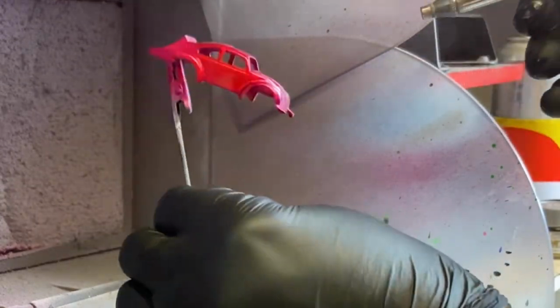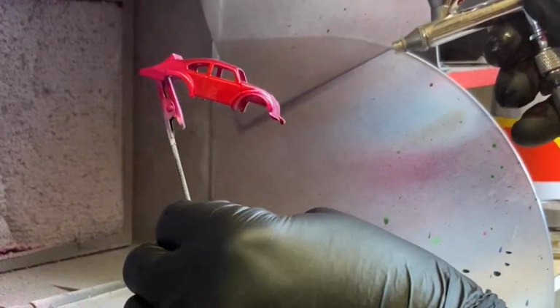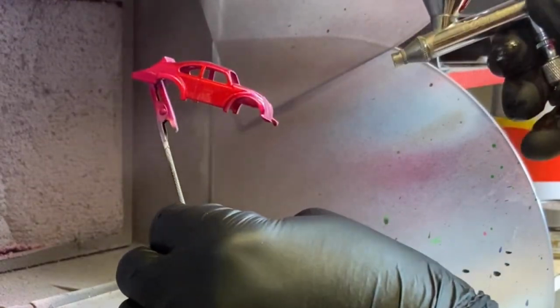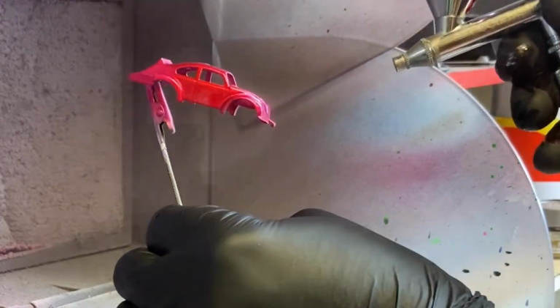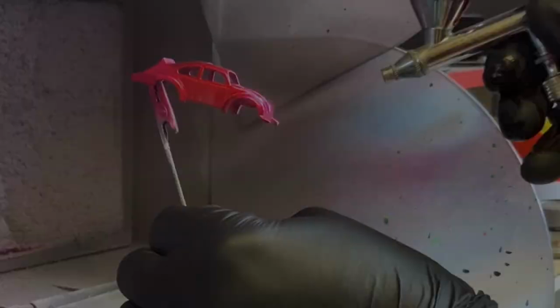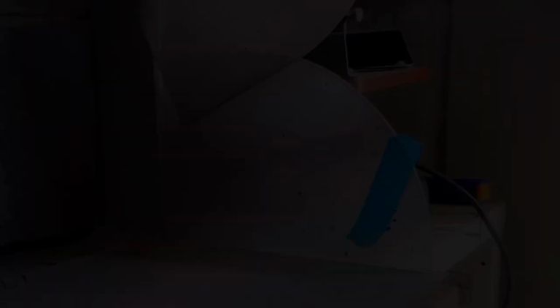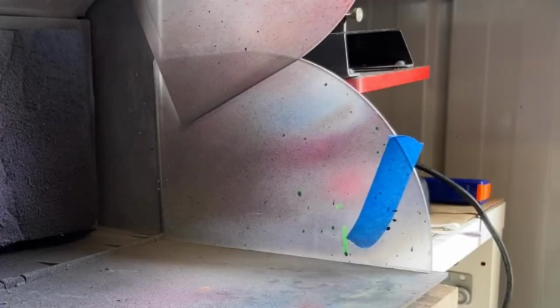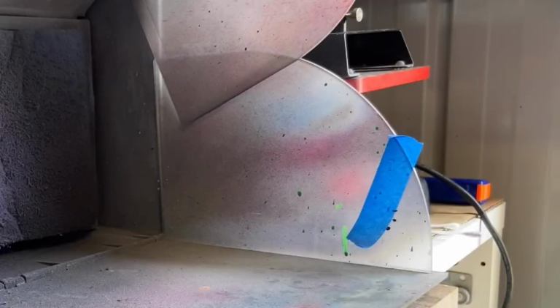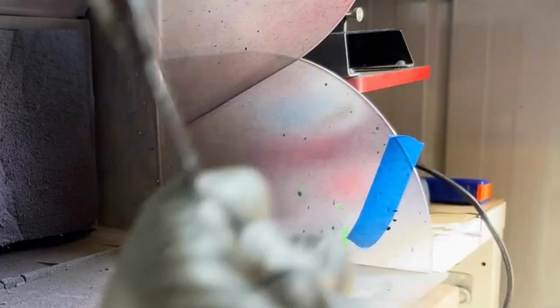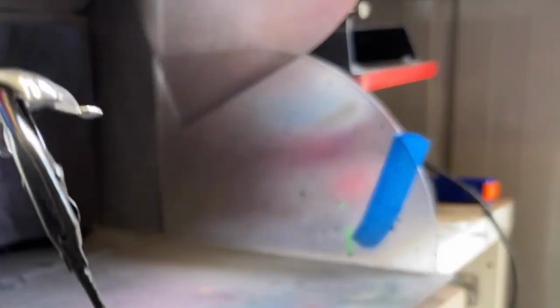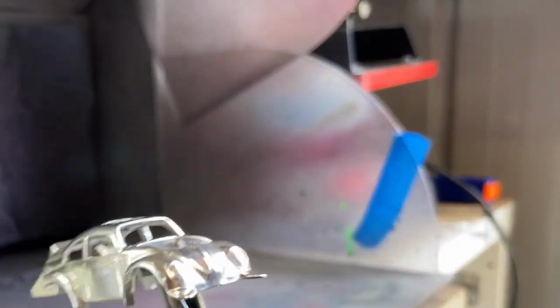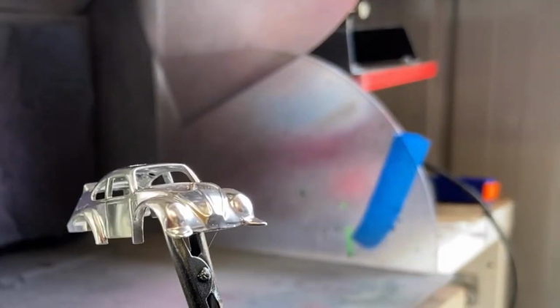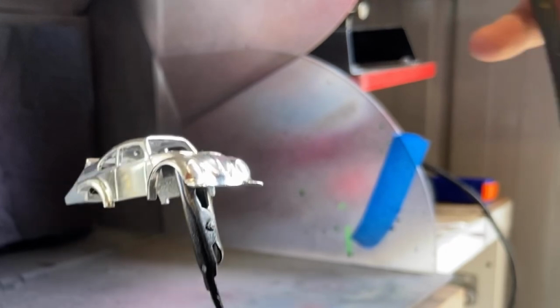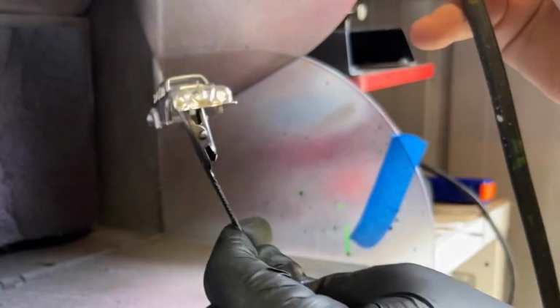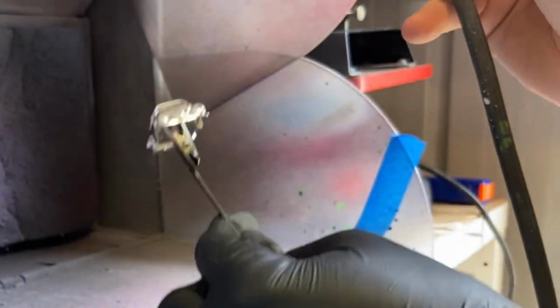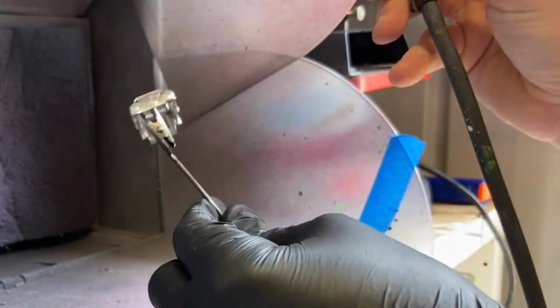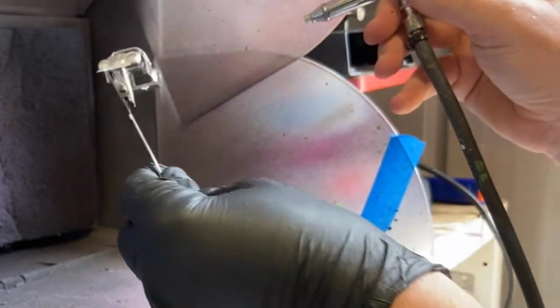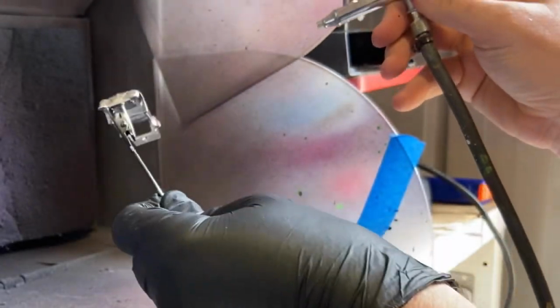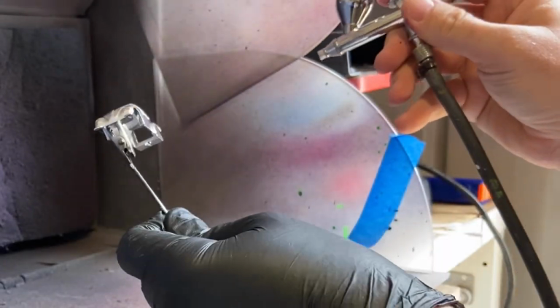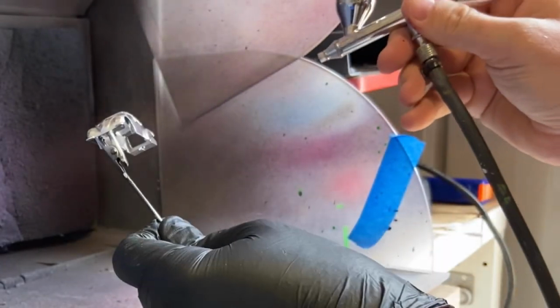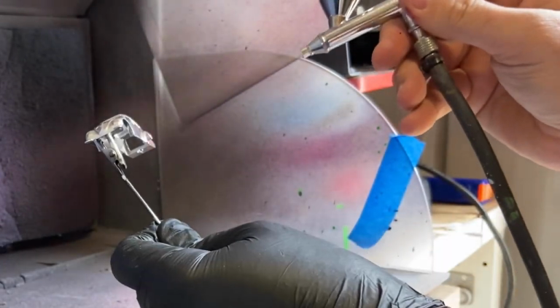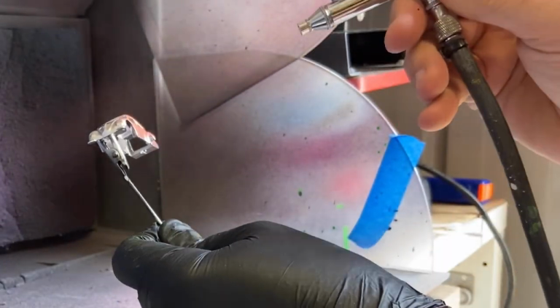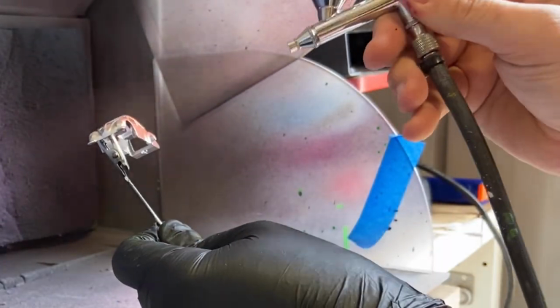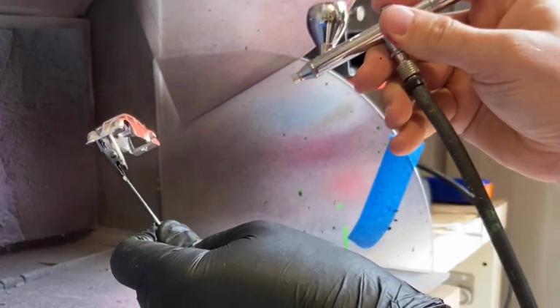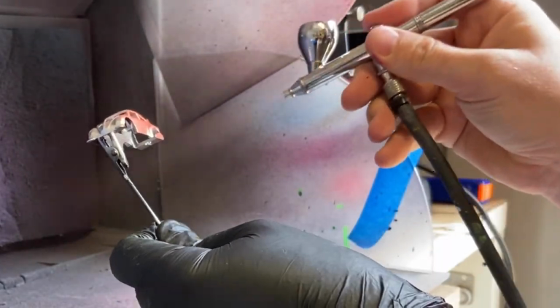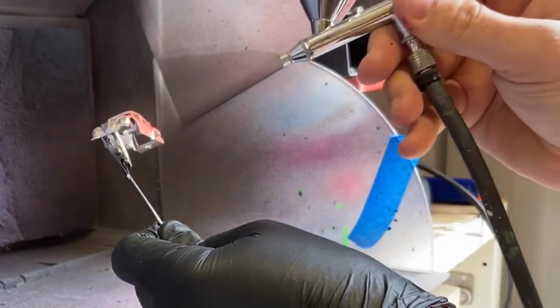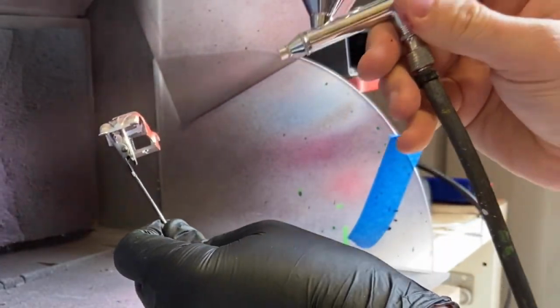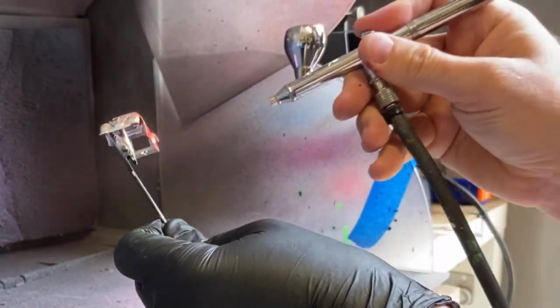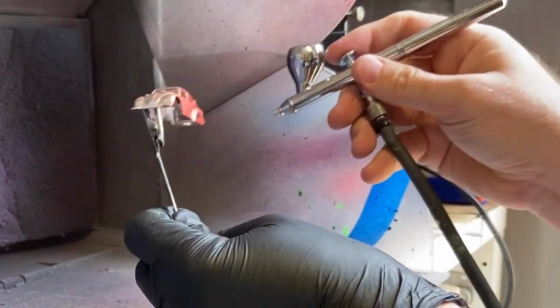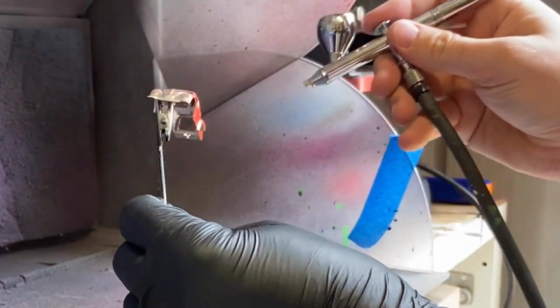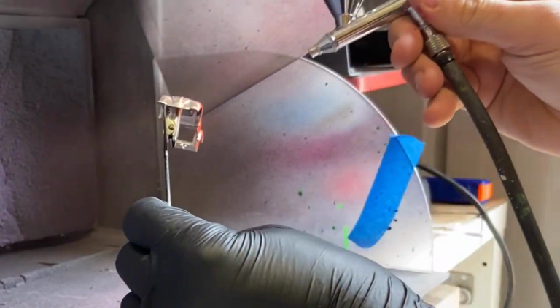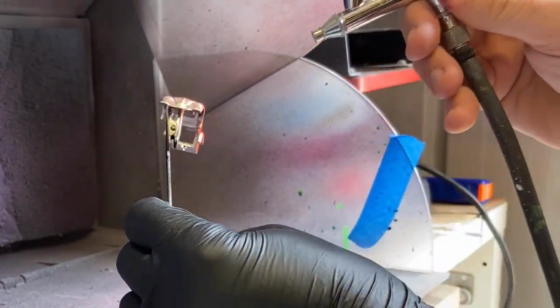Here it is stripped and redone and re-chromed again. My second attempt at painting came out much better.